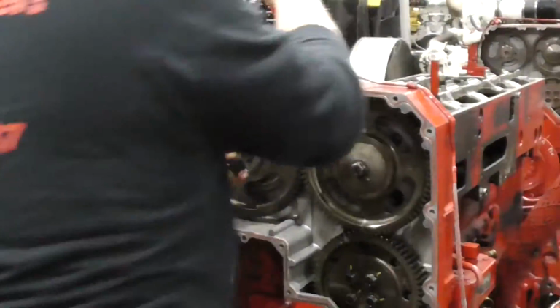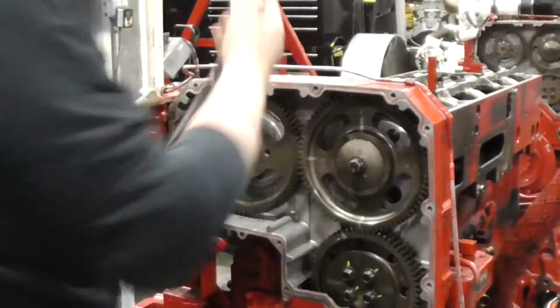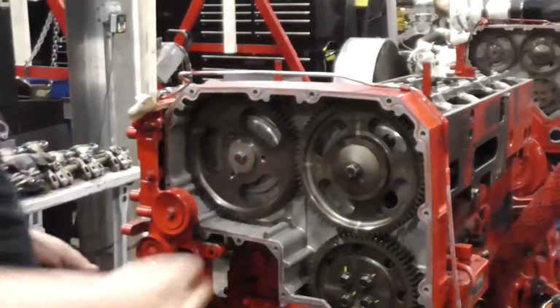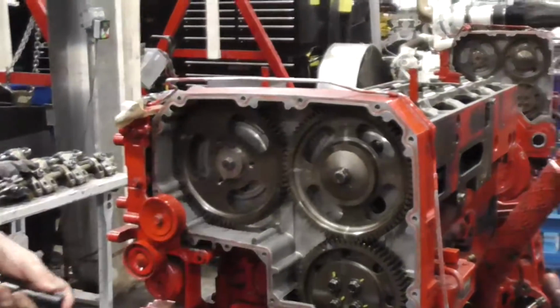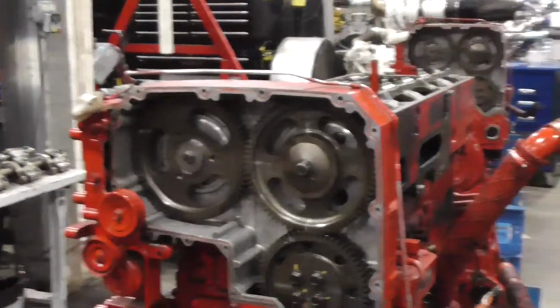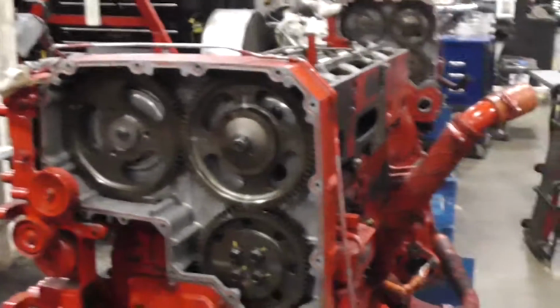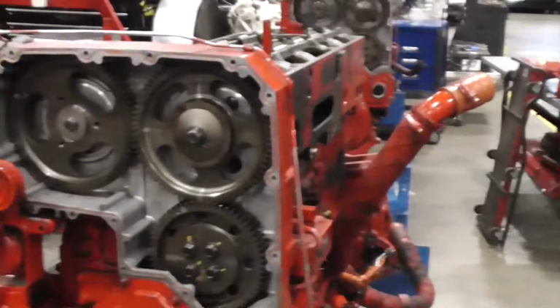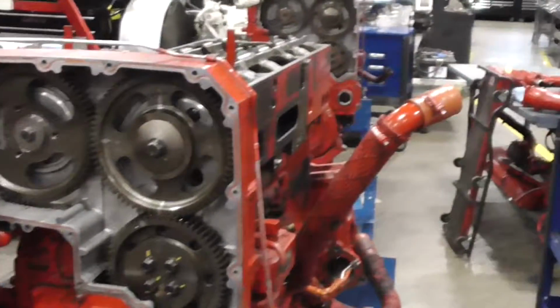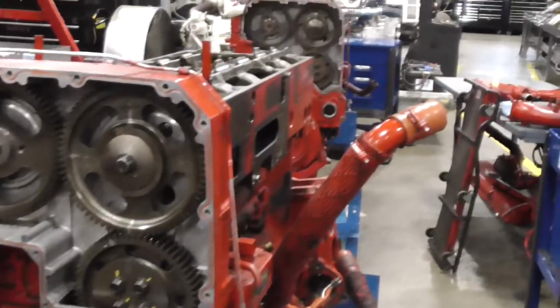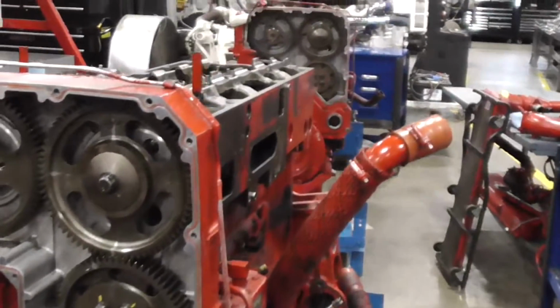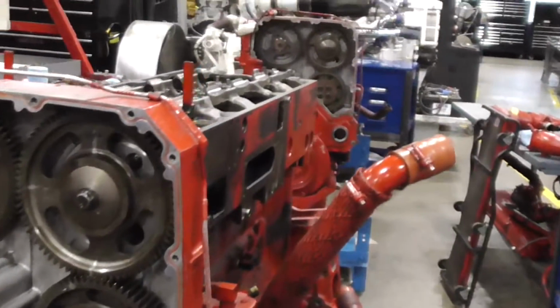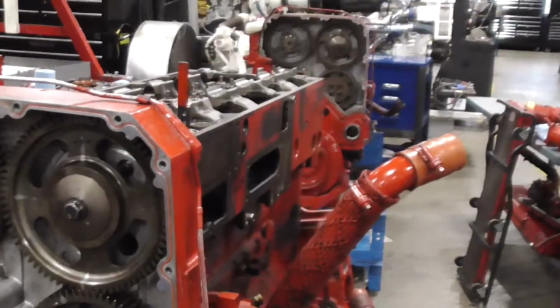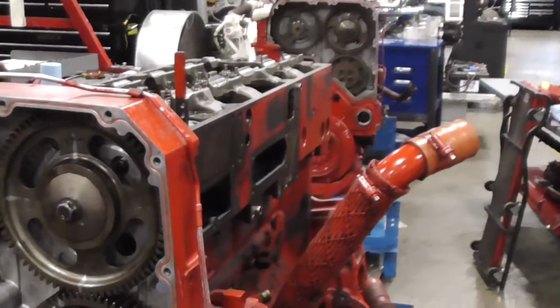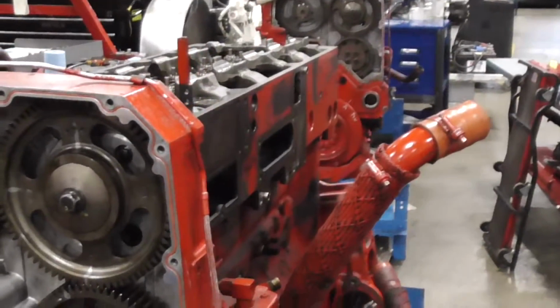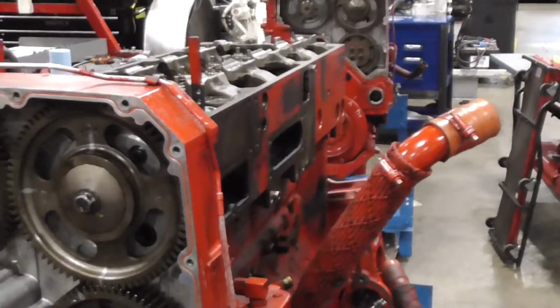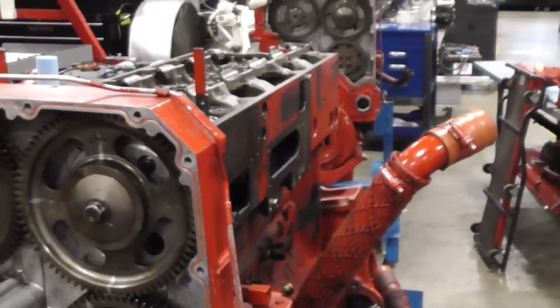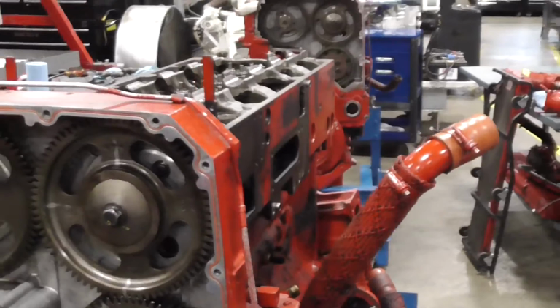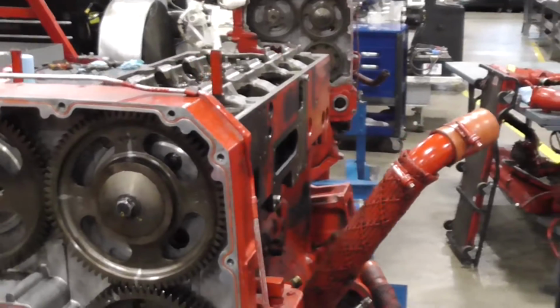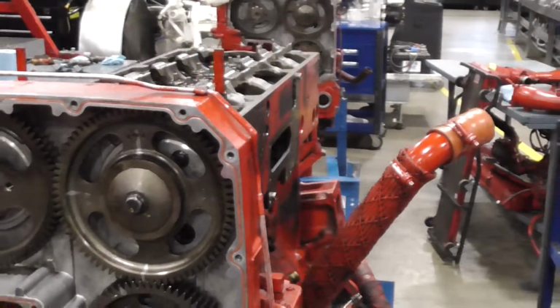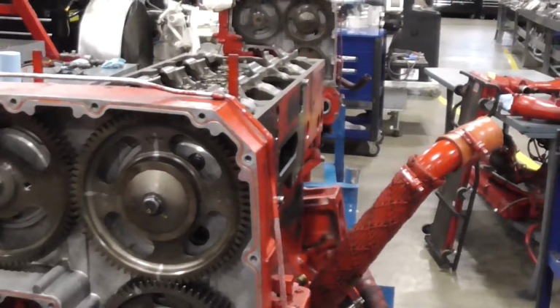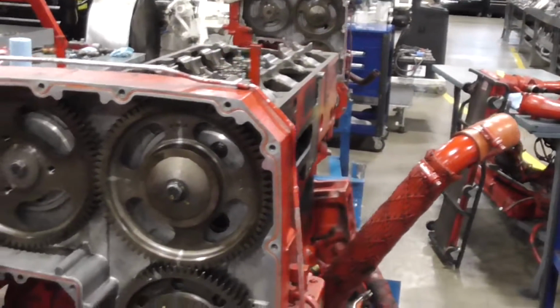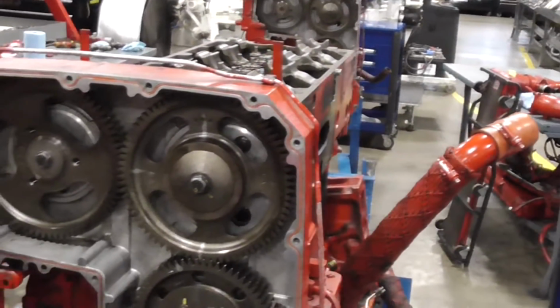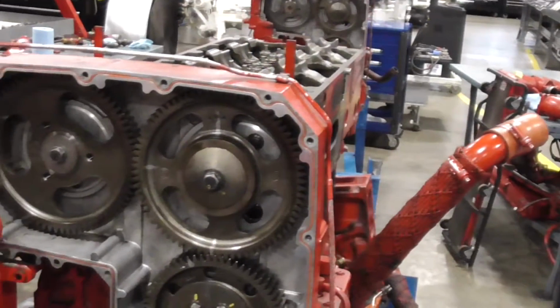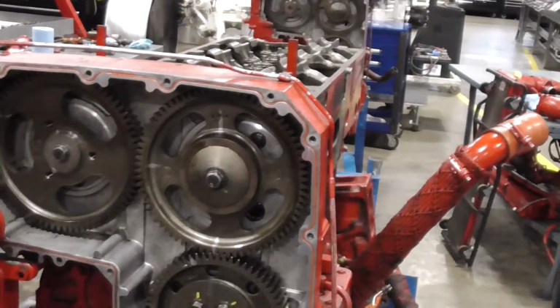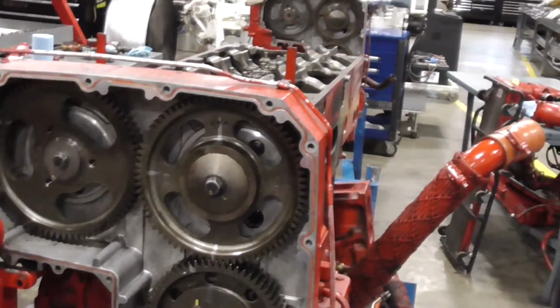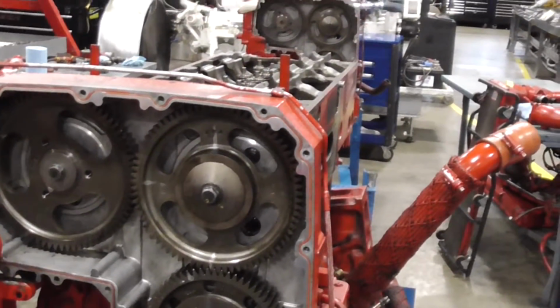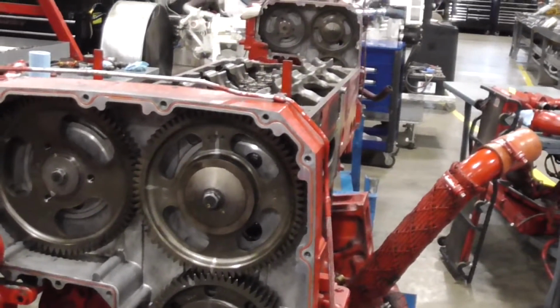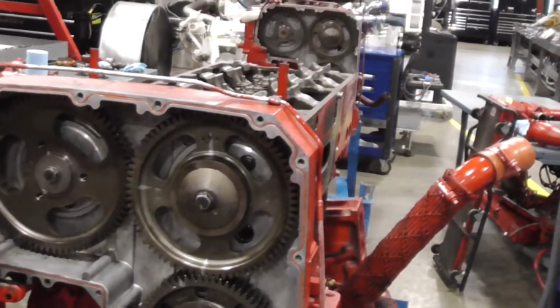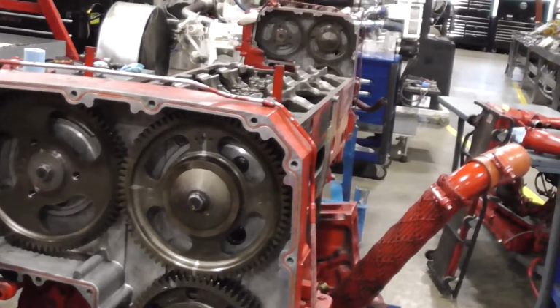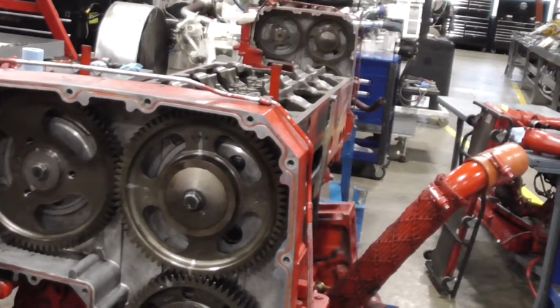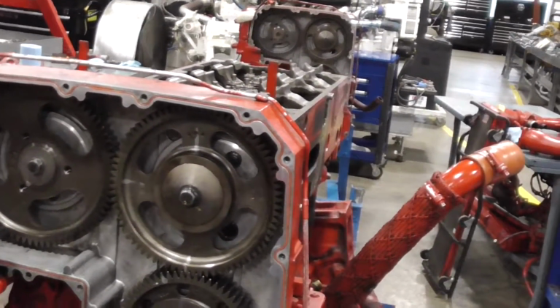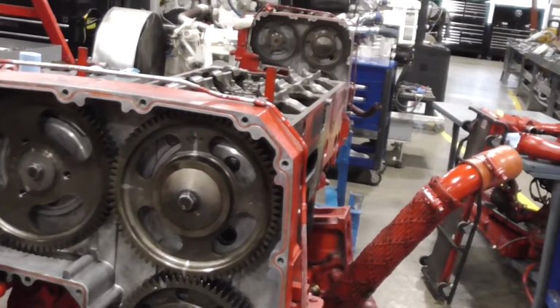Now our injector cam is torqued straight to 110 foot-pounds.